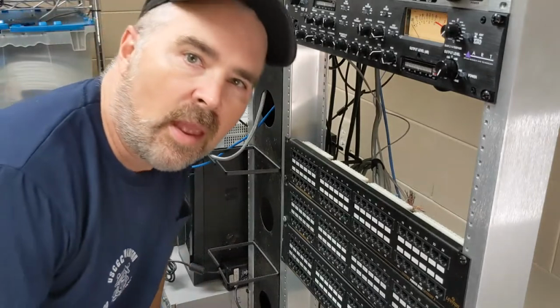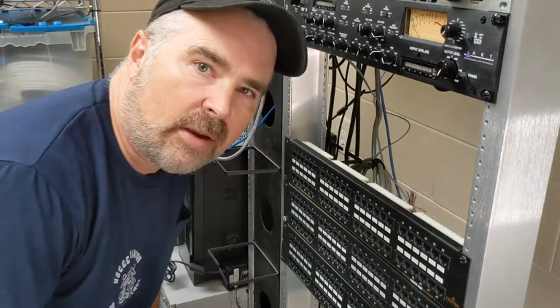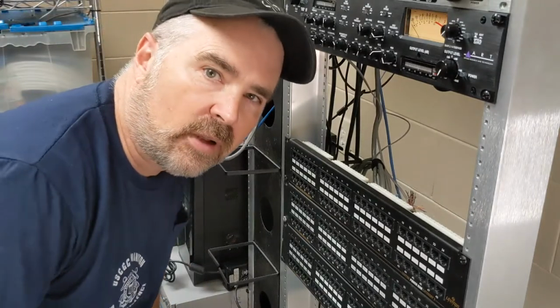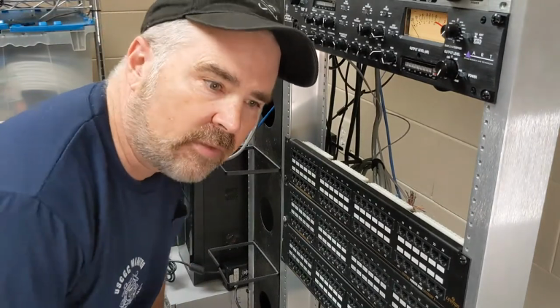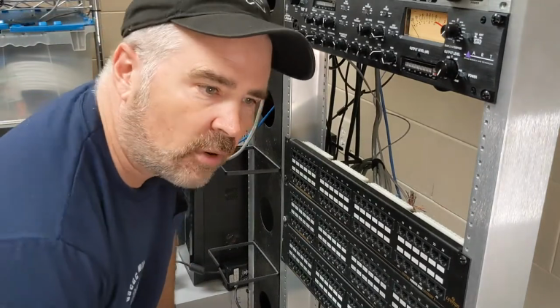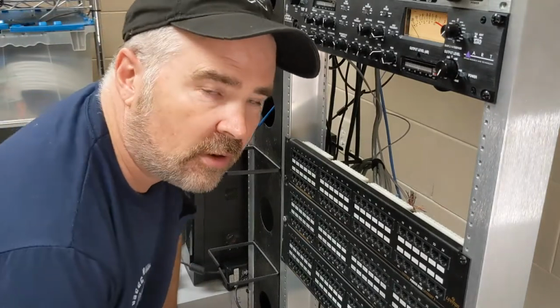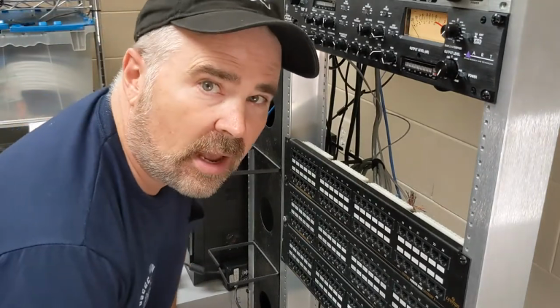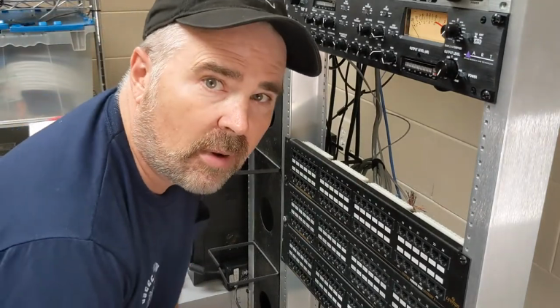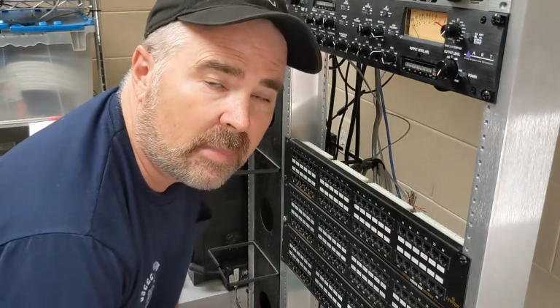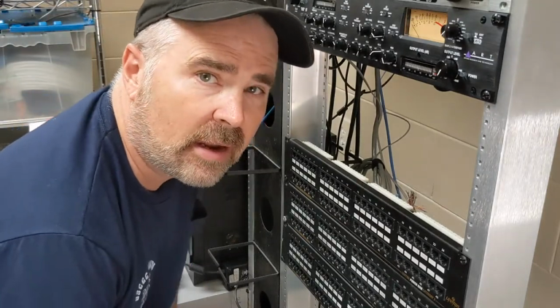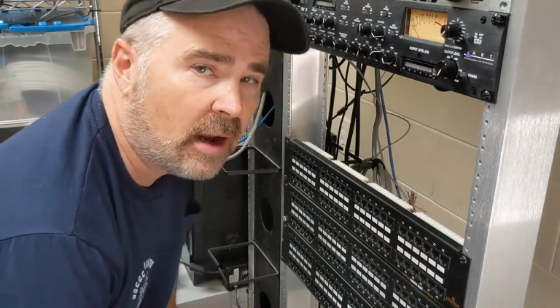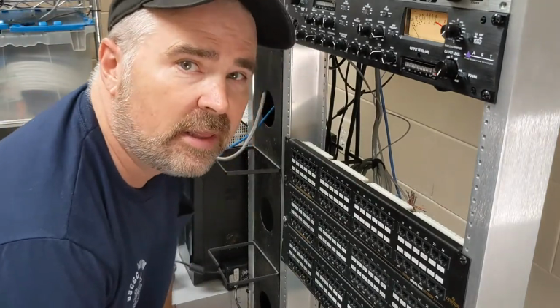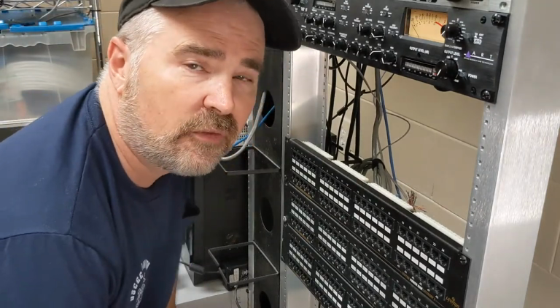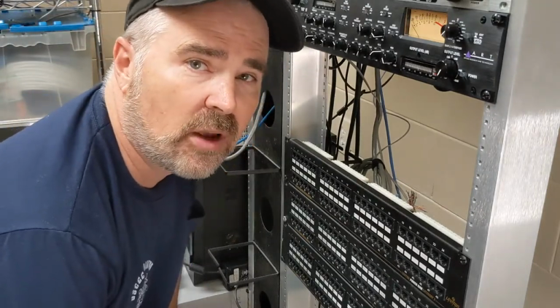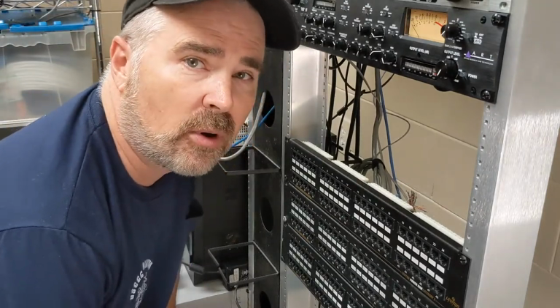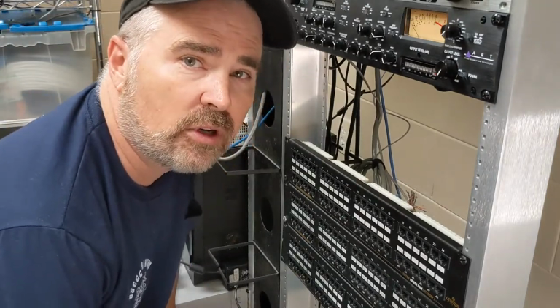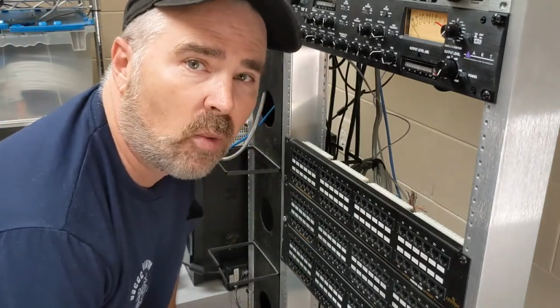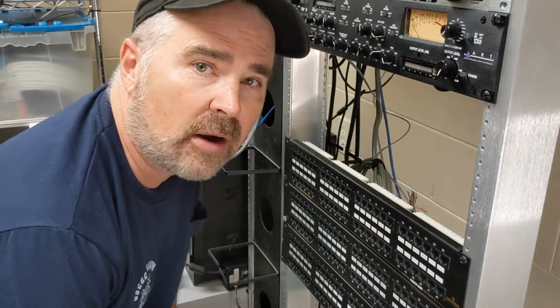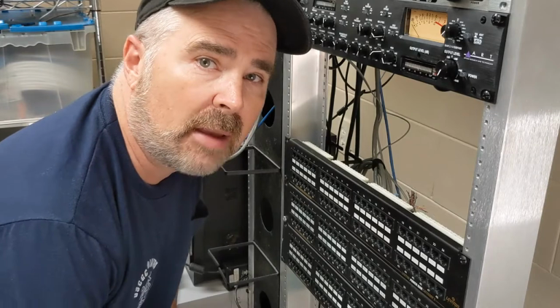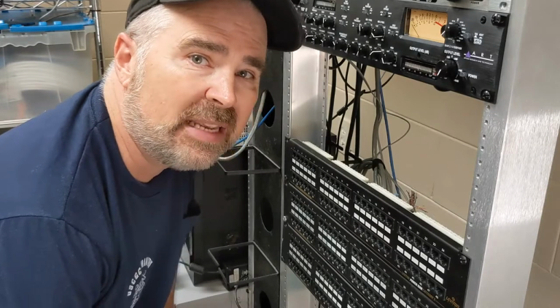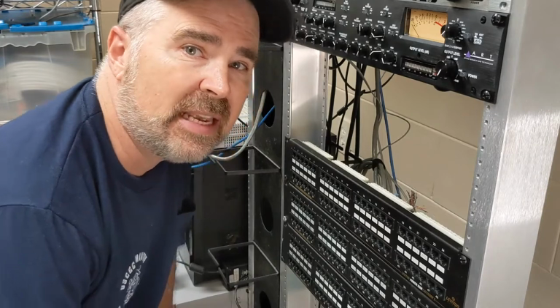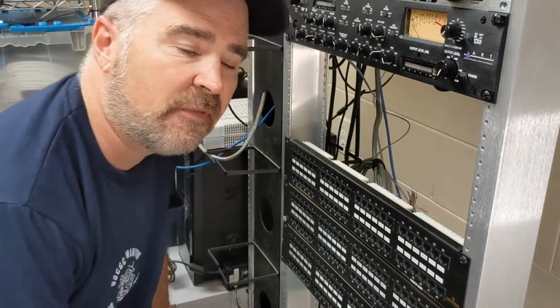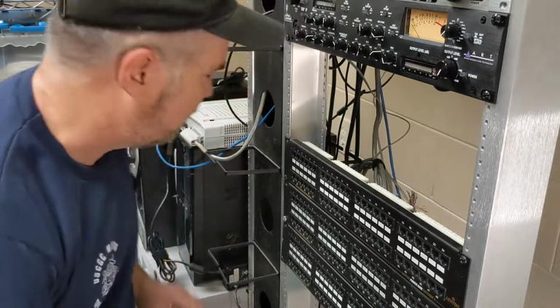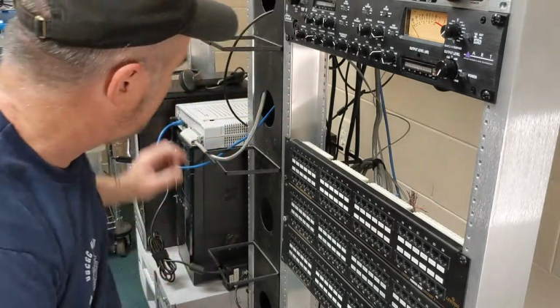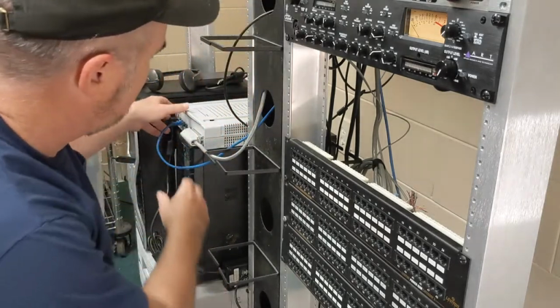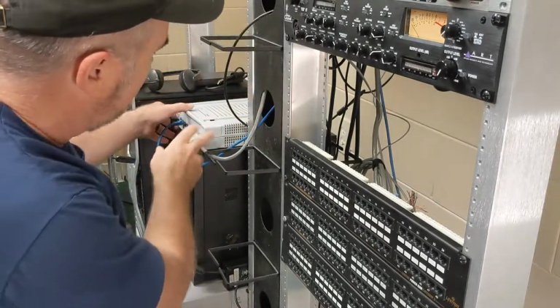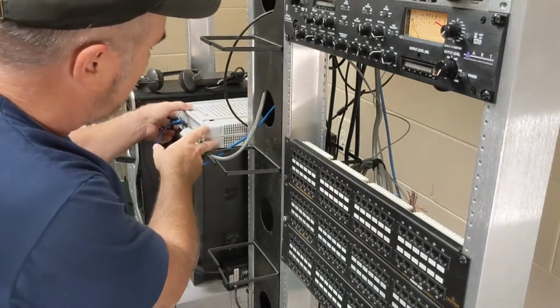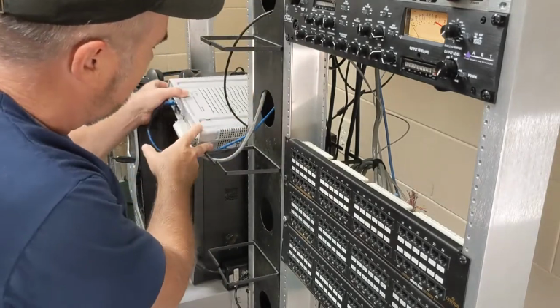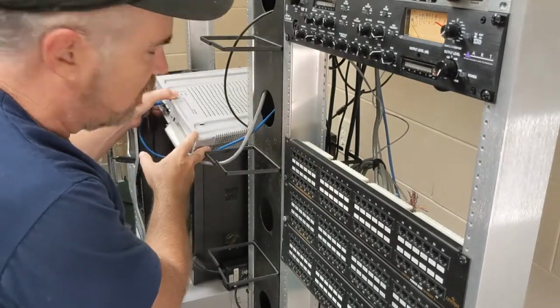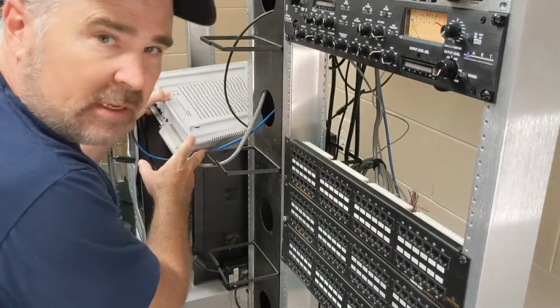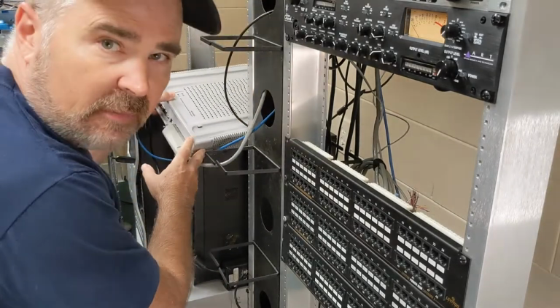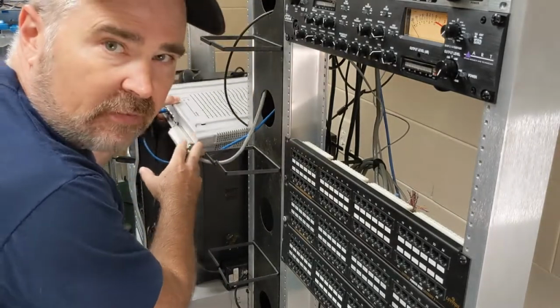Hey everyone, Steve the Nortel guy. Welcome back. In this video, I'm going to be wiring my BCM50 — this unit right over here, the BCM50.